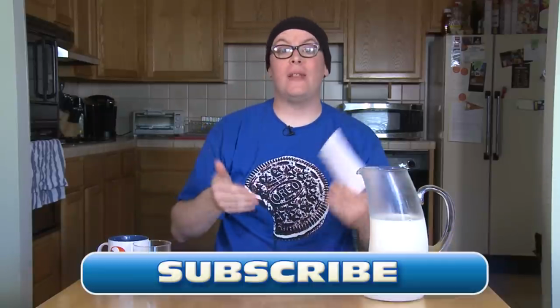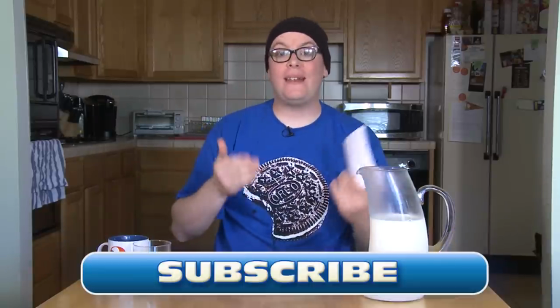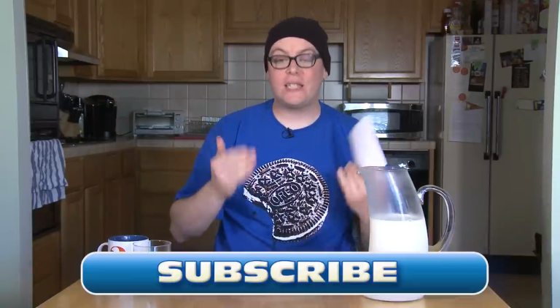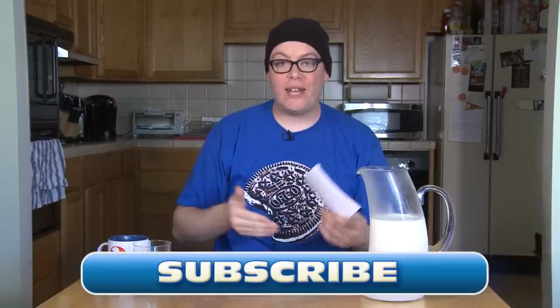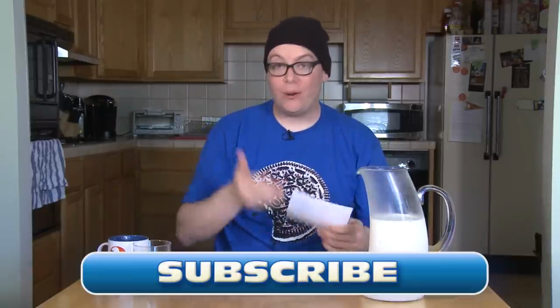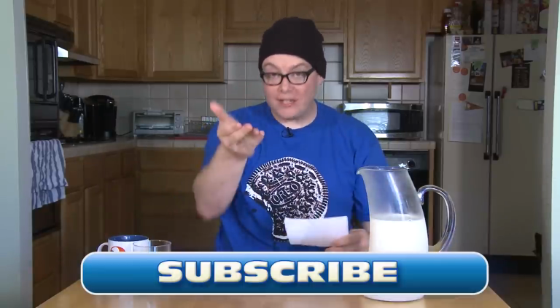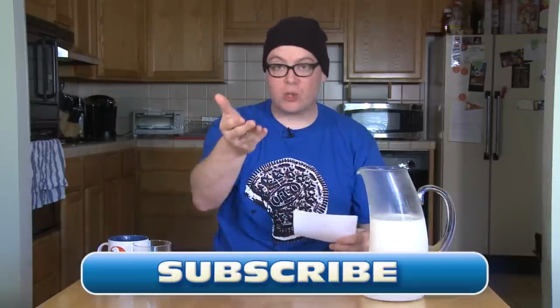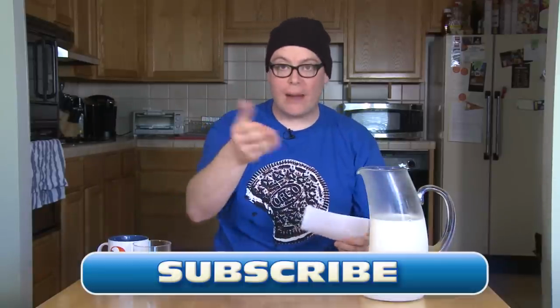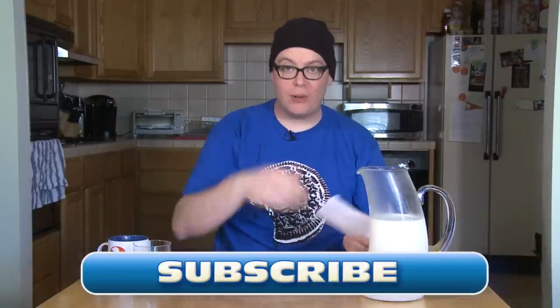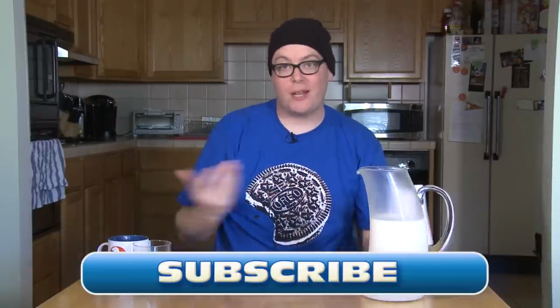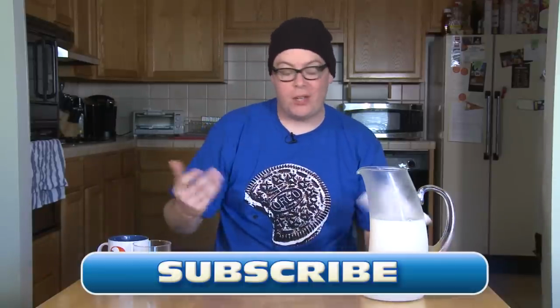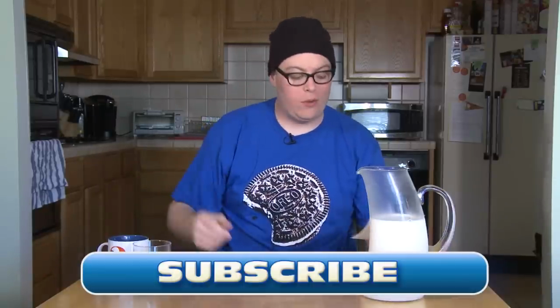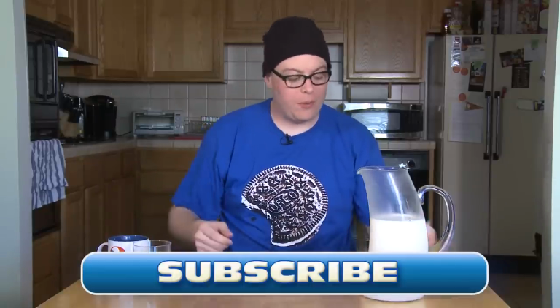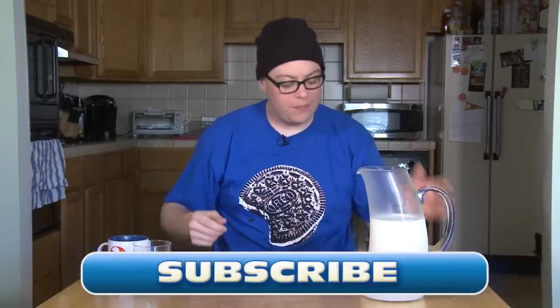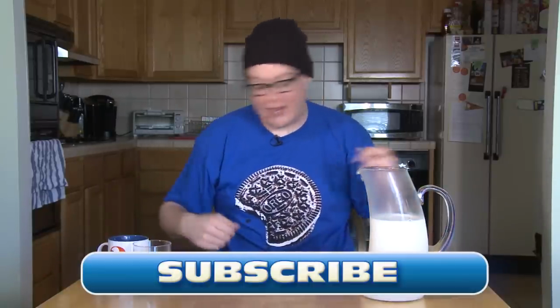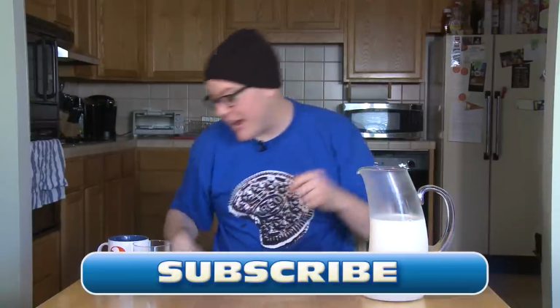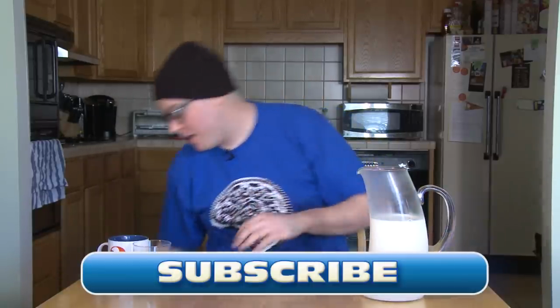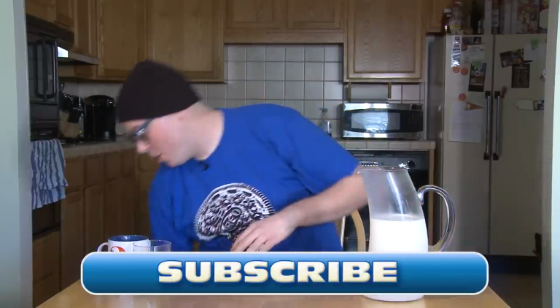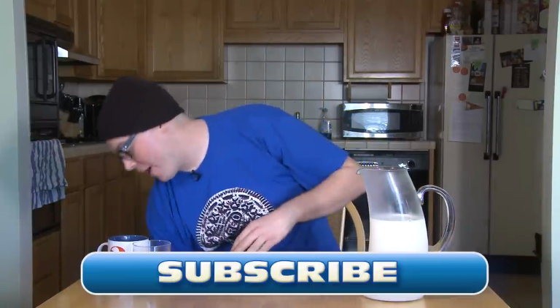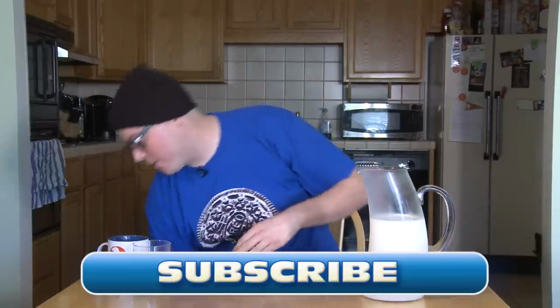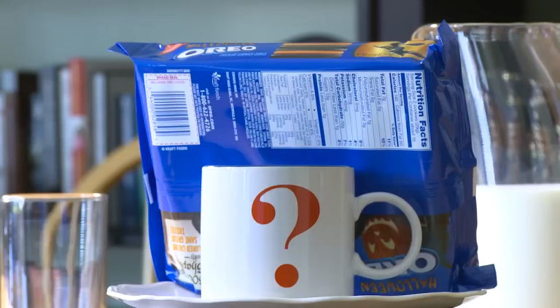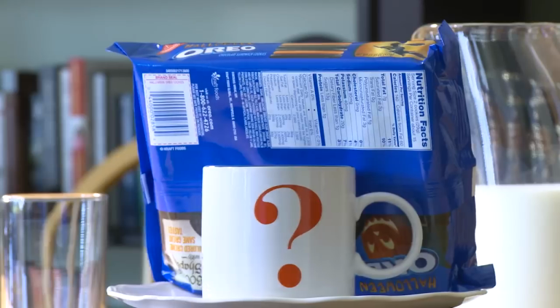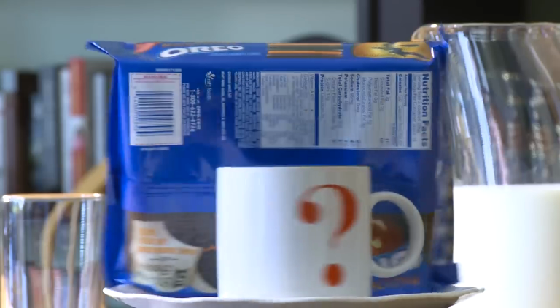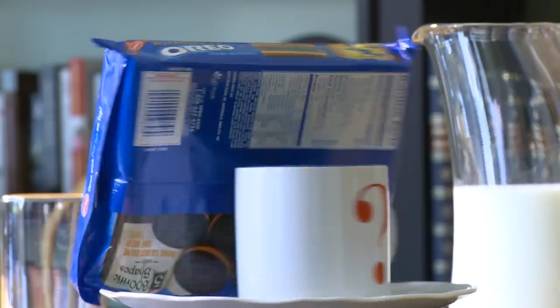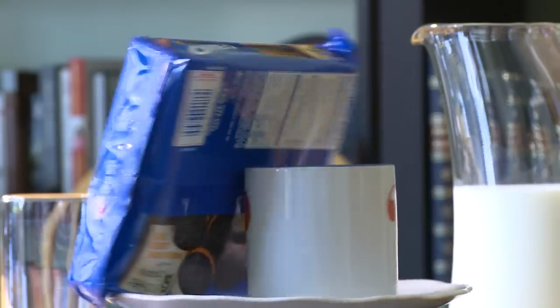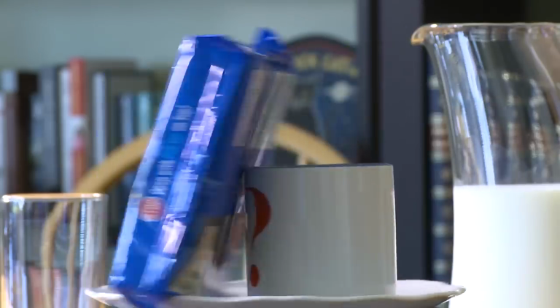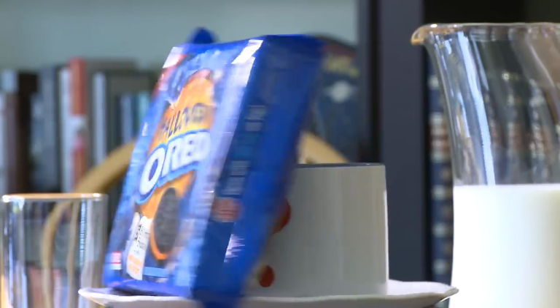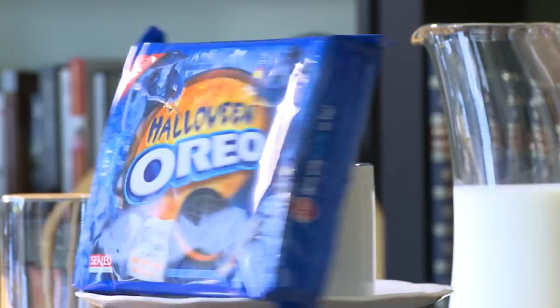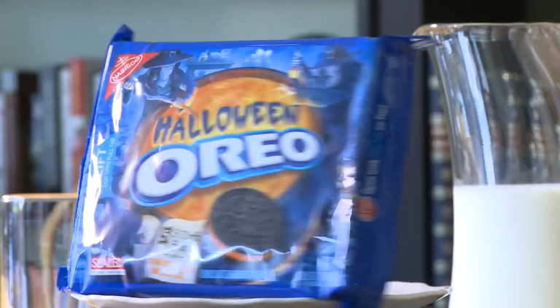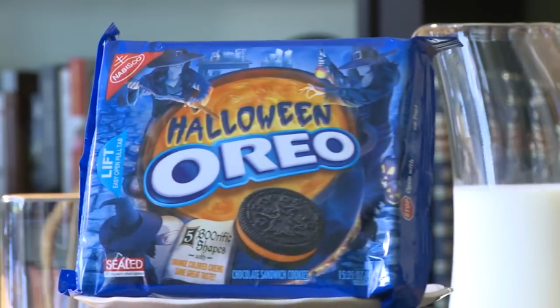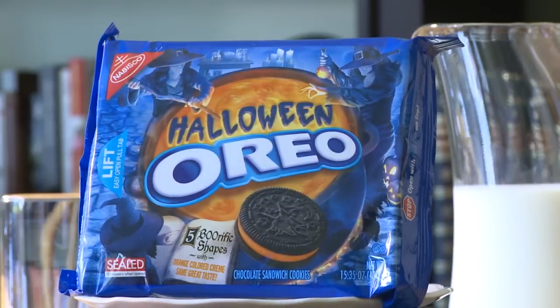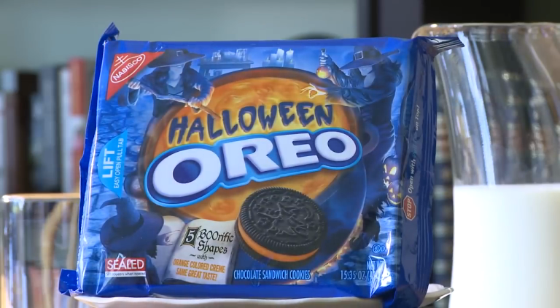Like this video, then subscribe to us here on the YouTubes. Today, we're reviewing Halloween Oreos.